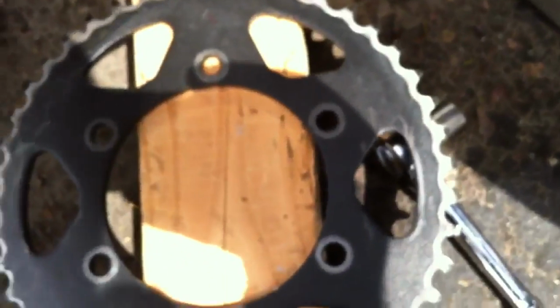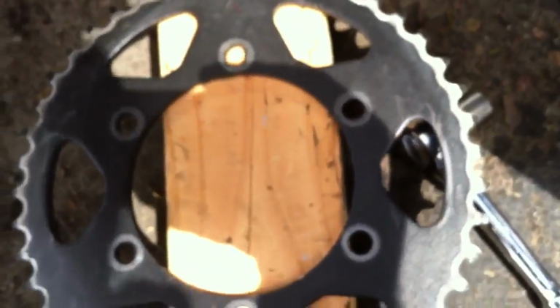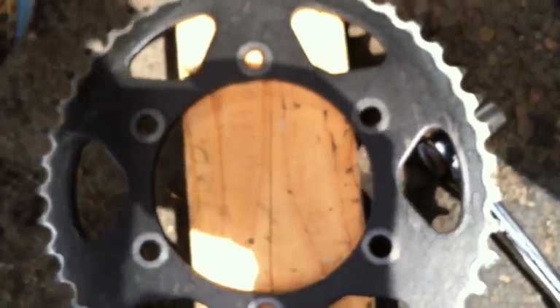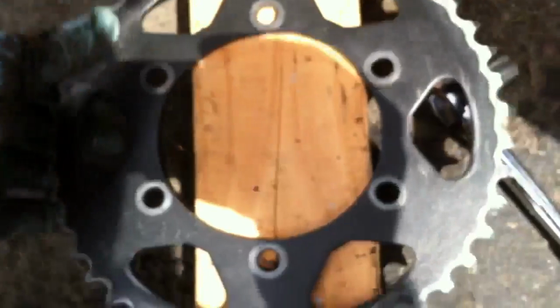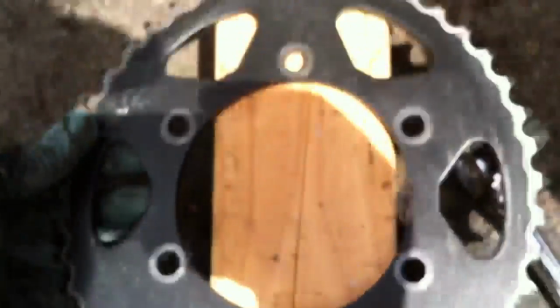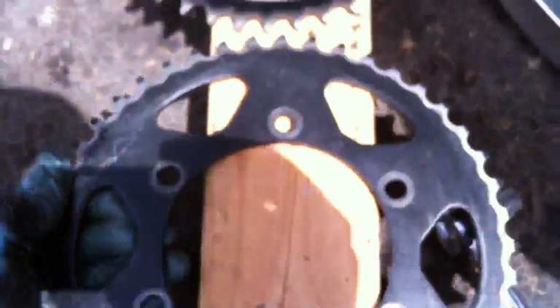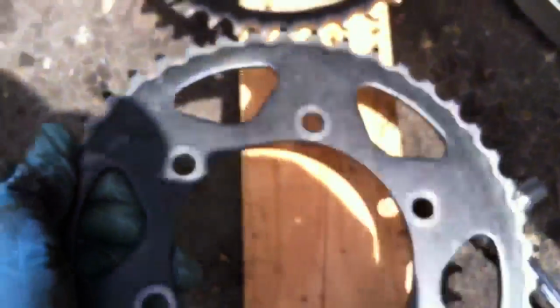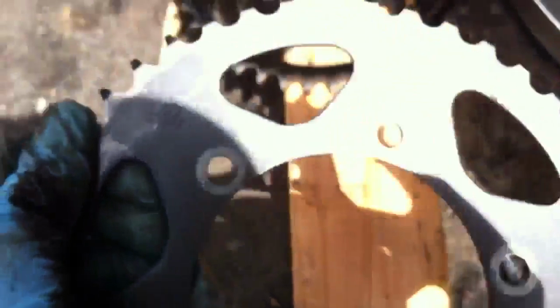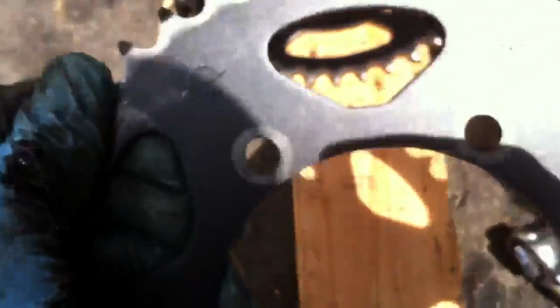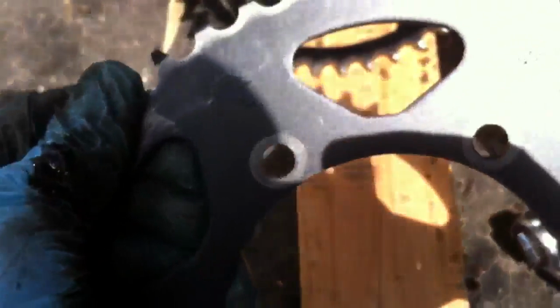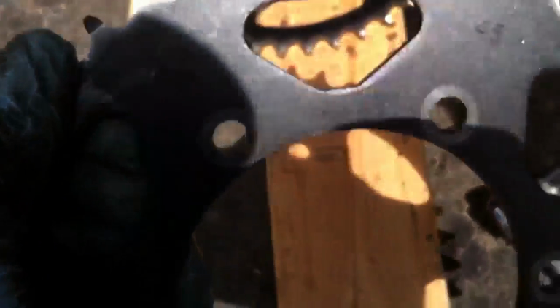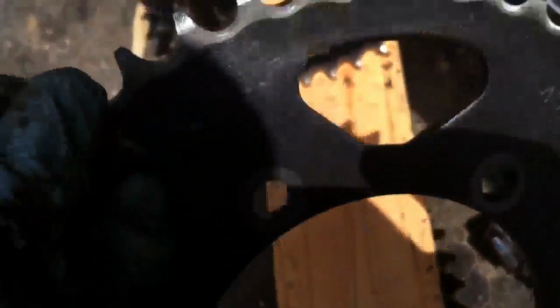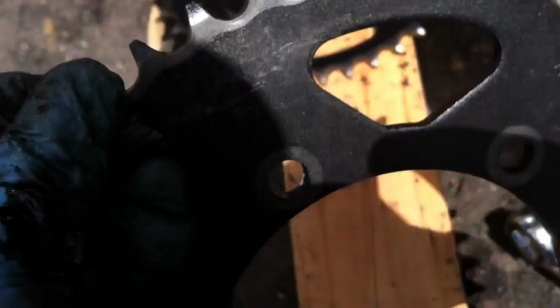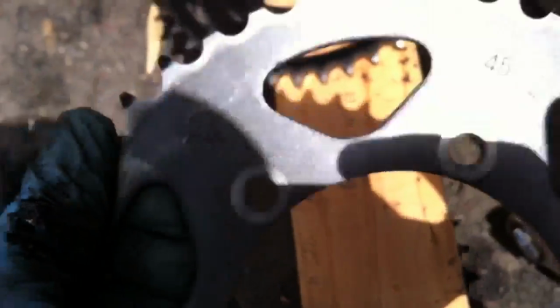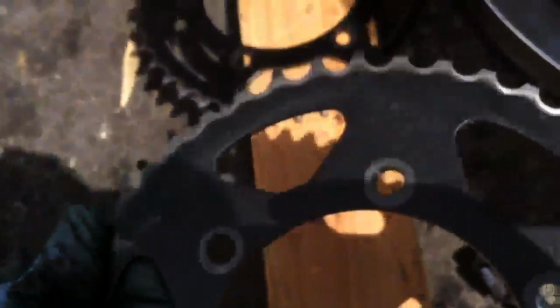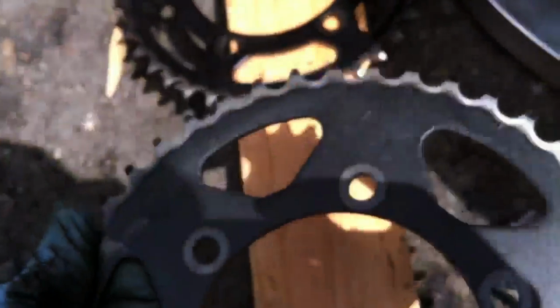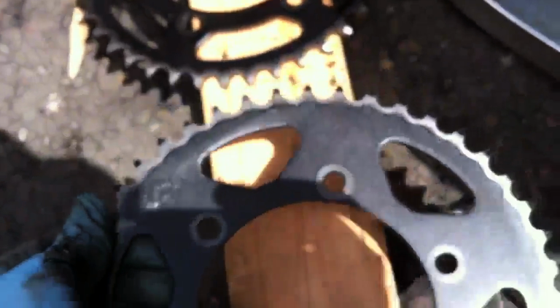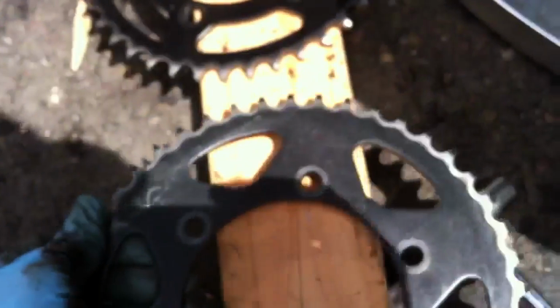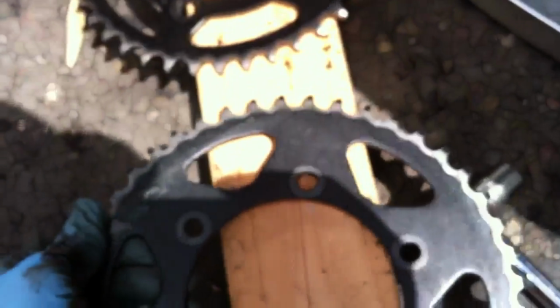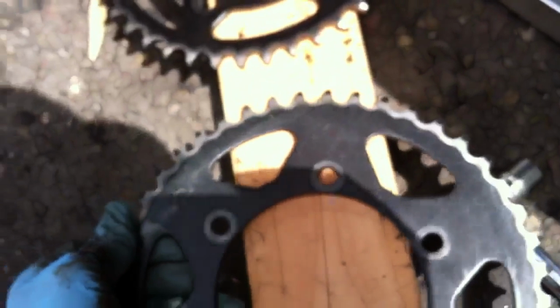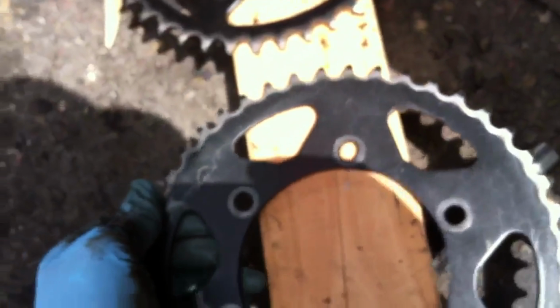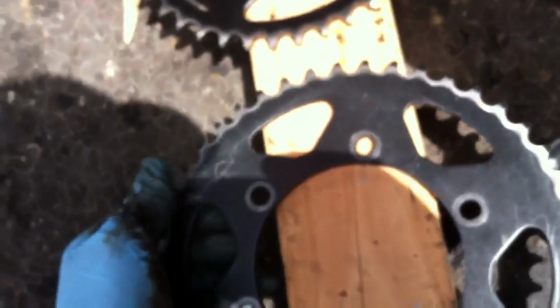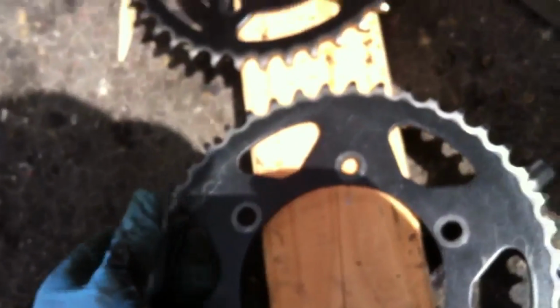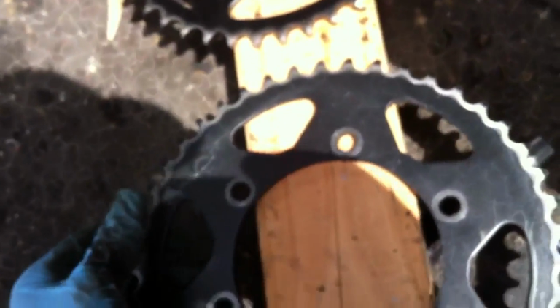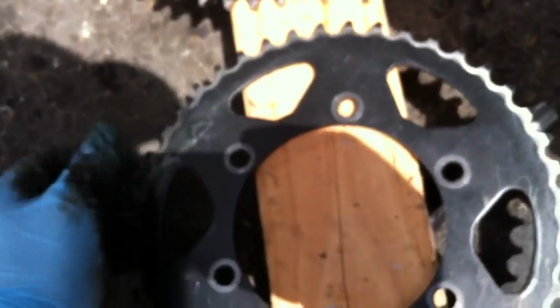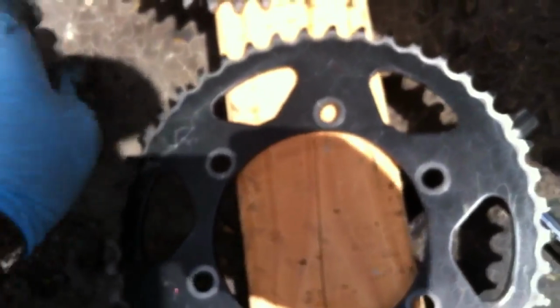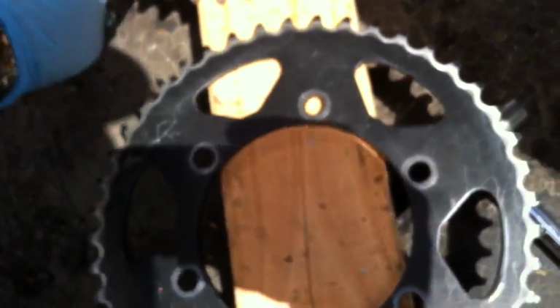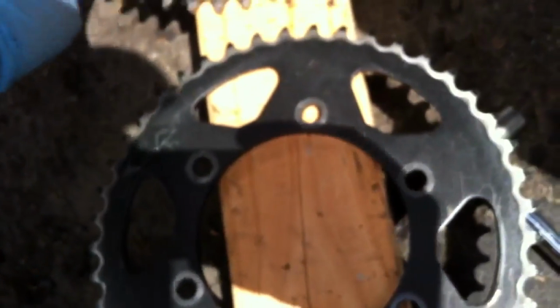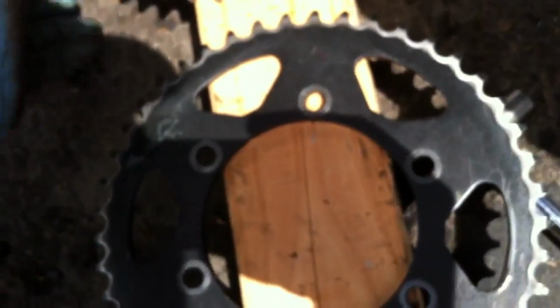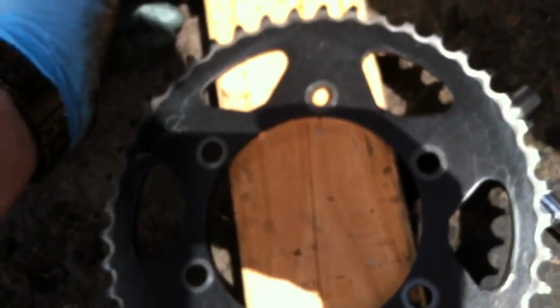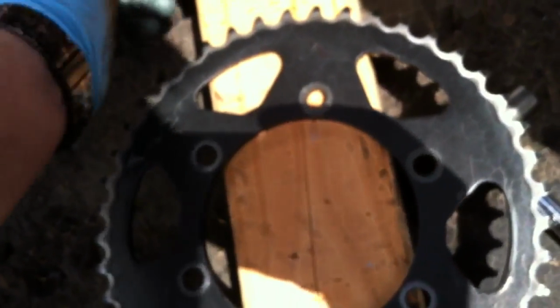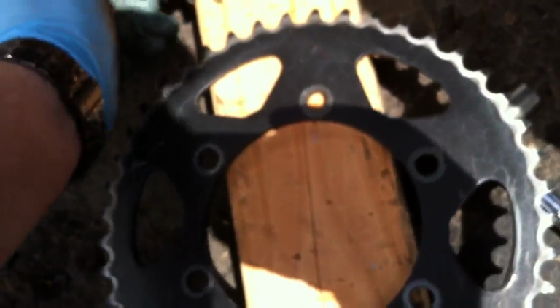And if anything, I neglected my old sprocket, and it's the one that's still in great condition despite more miles and less care.